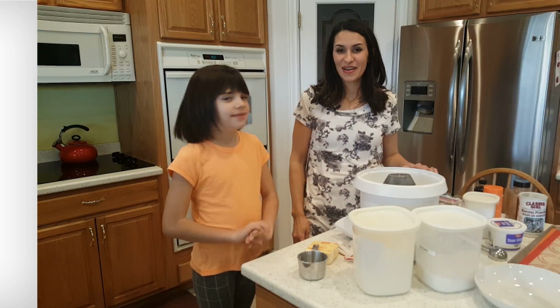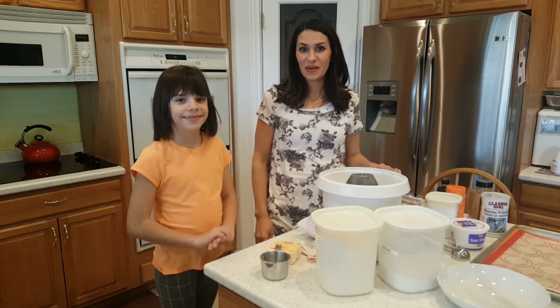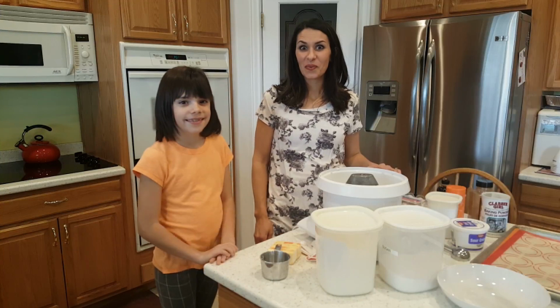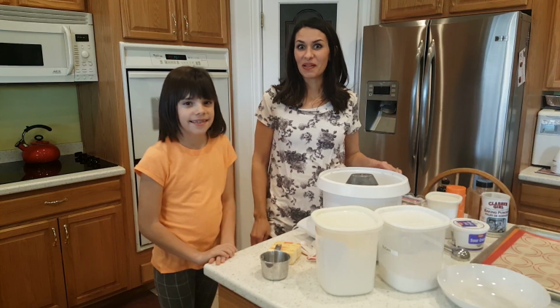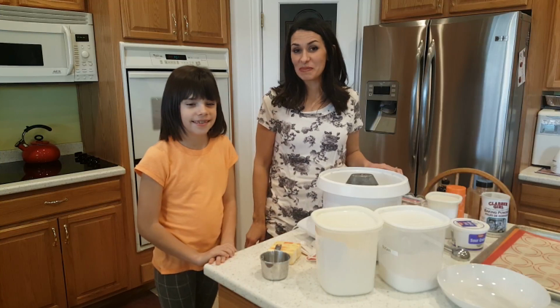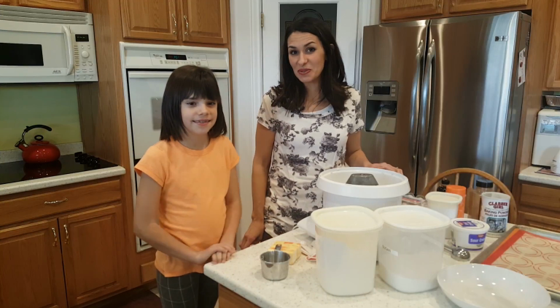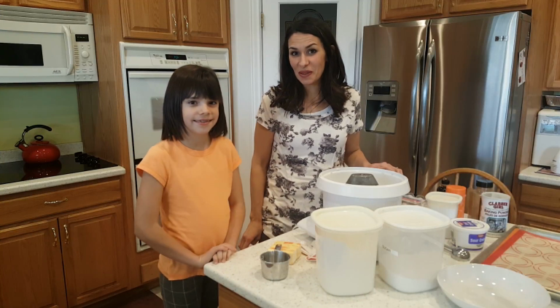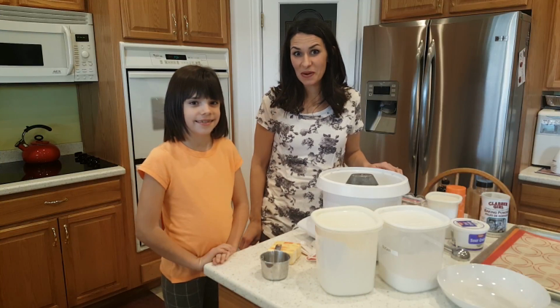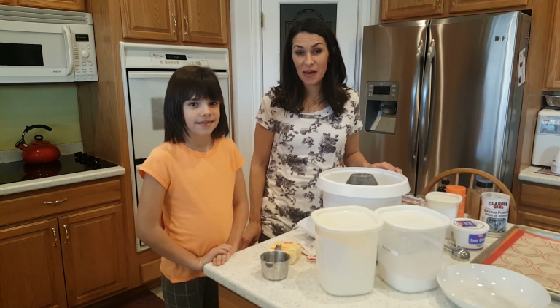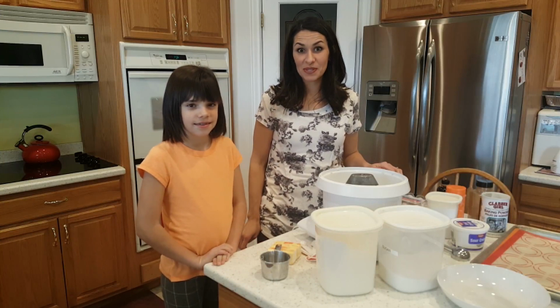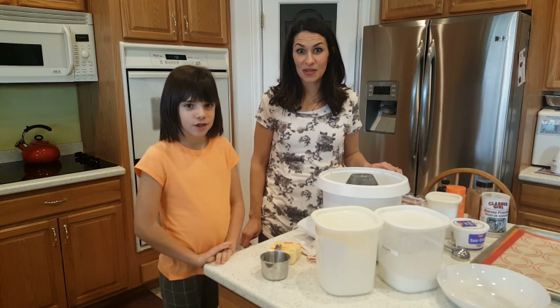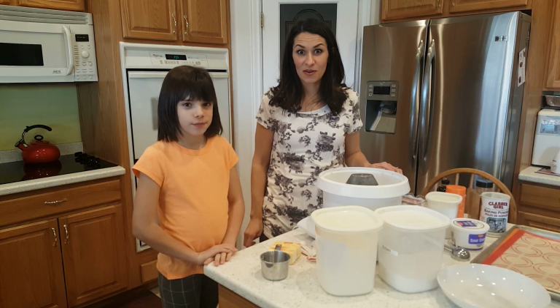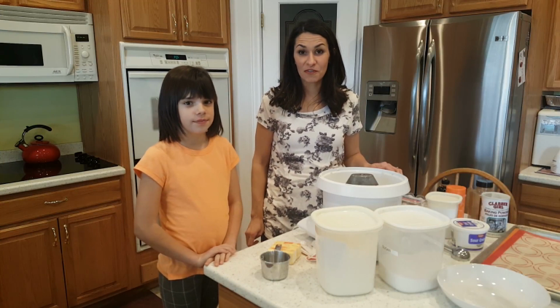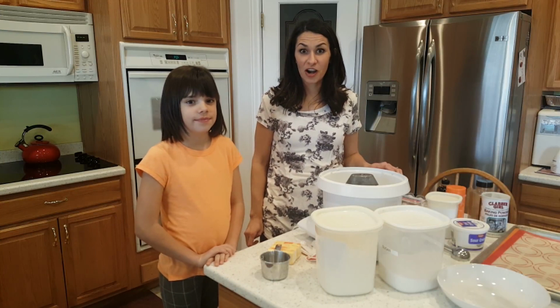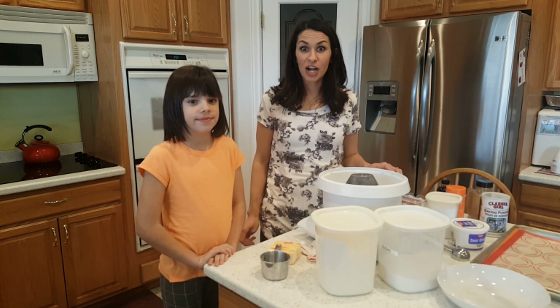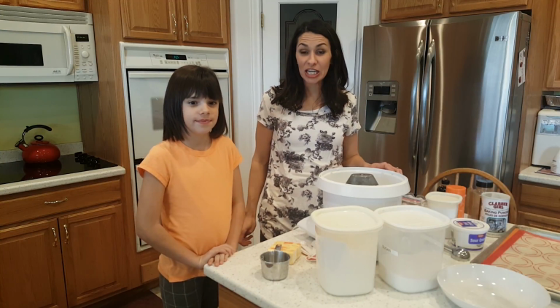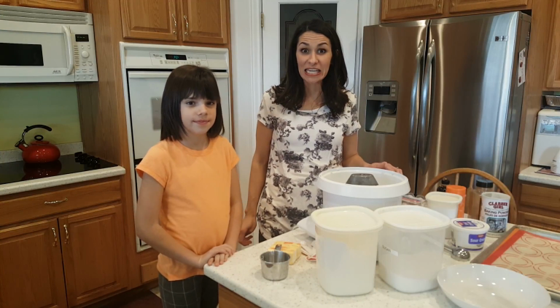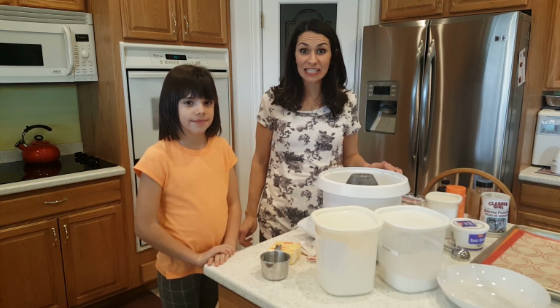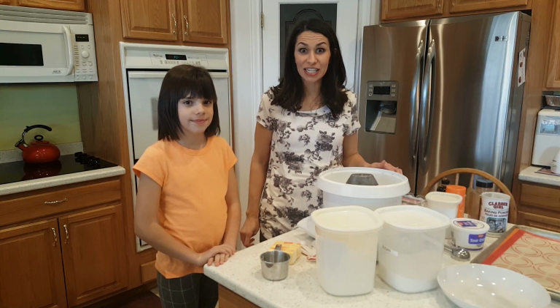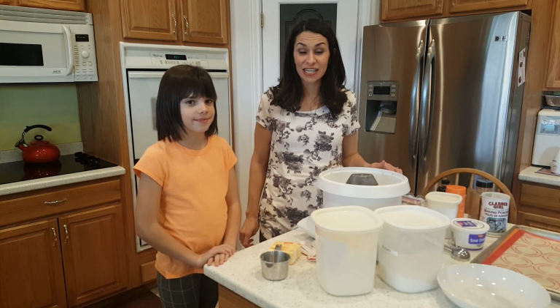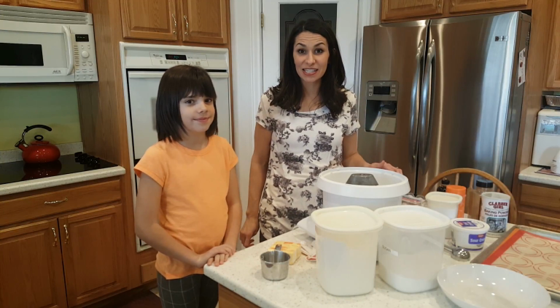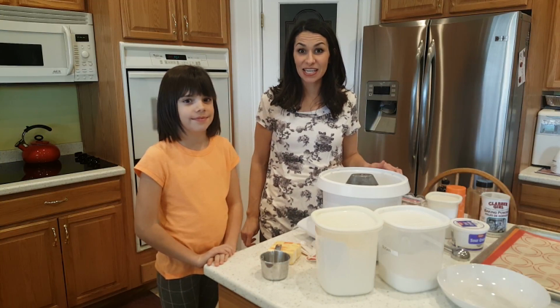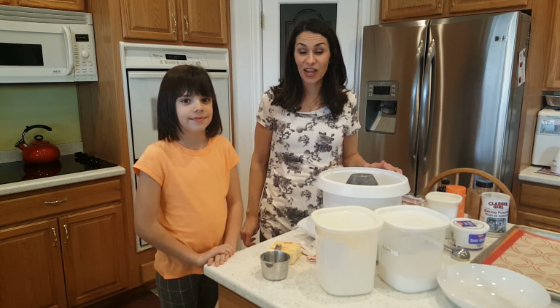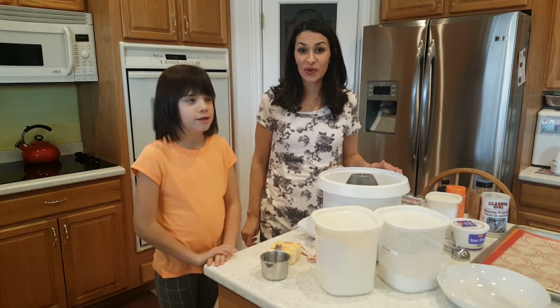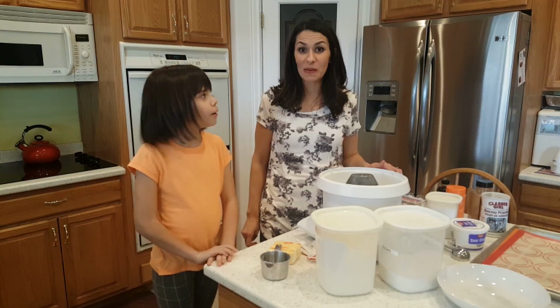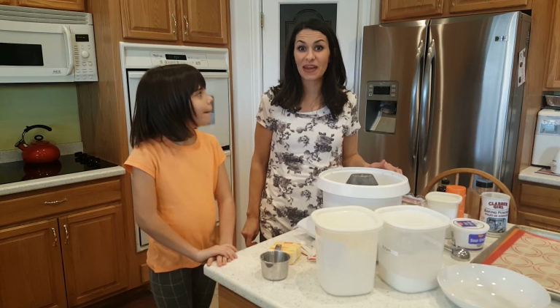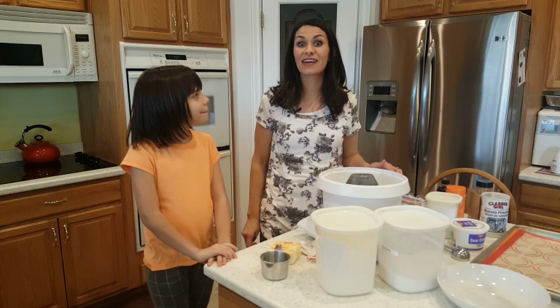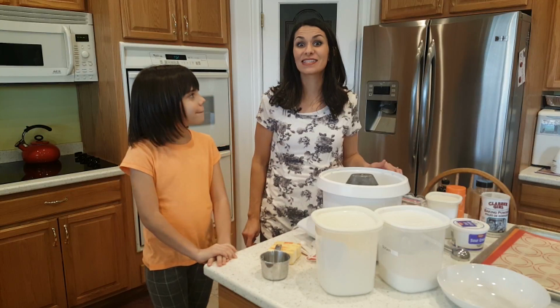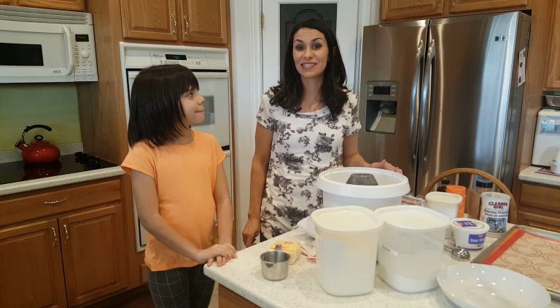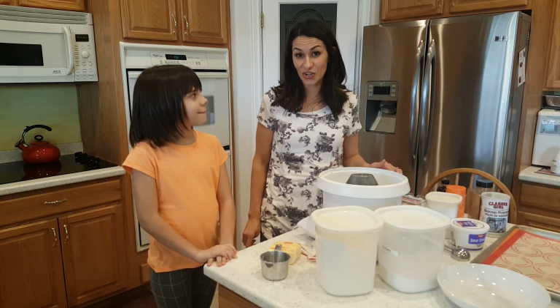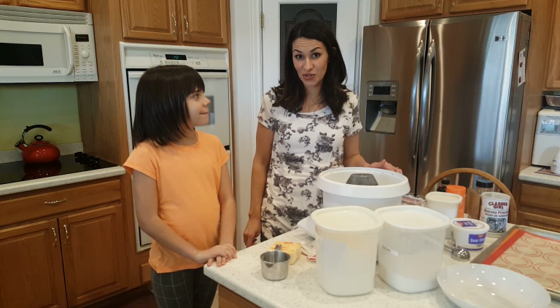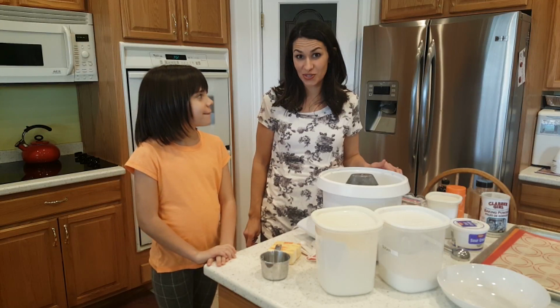Welcome to another episode of our cookies series. Today we're gonna make snickerdoodles.